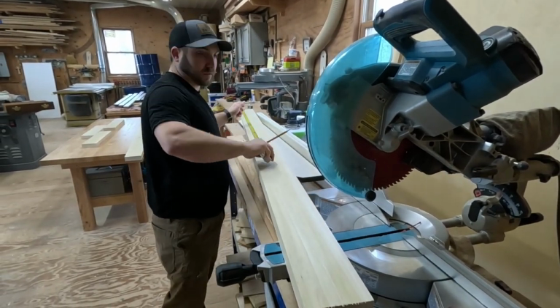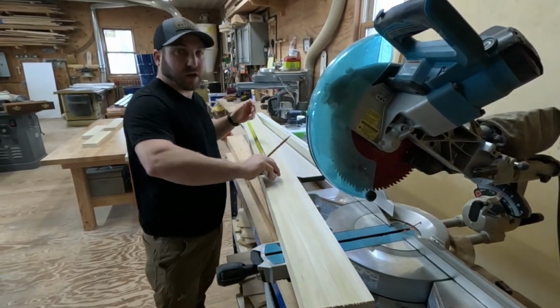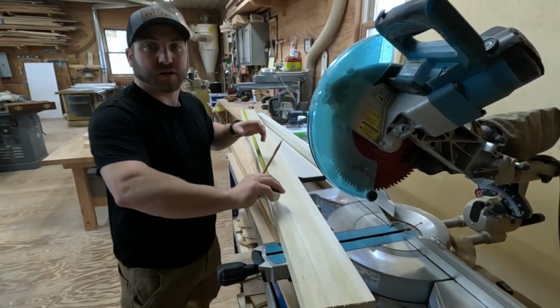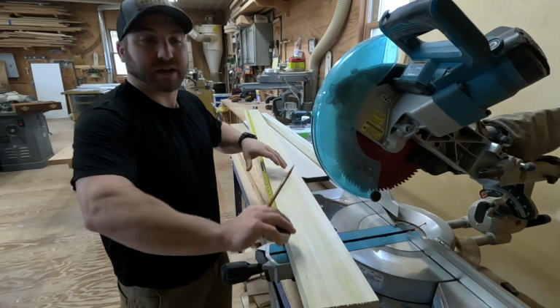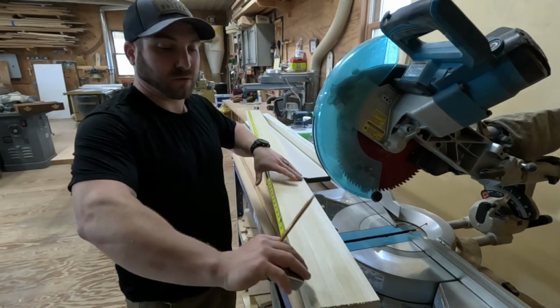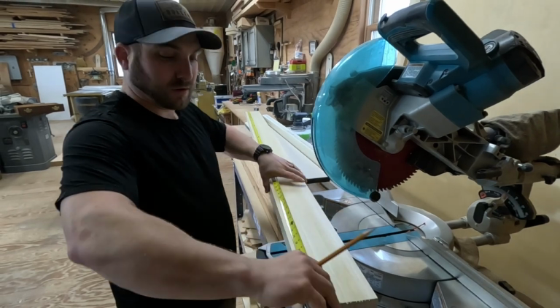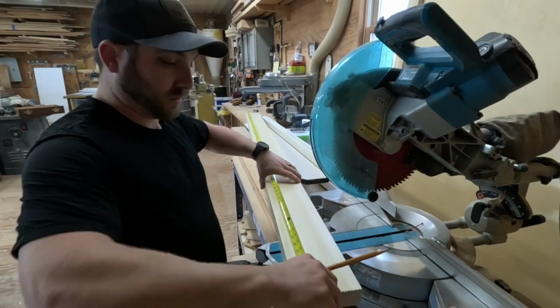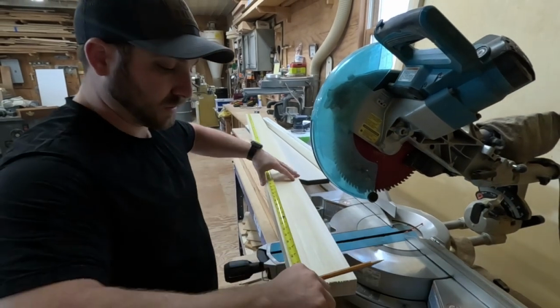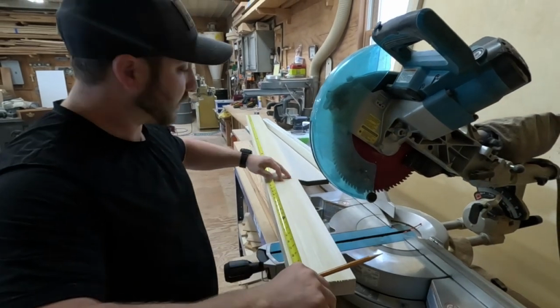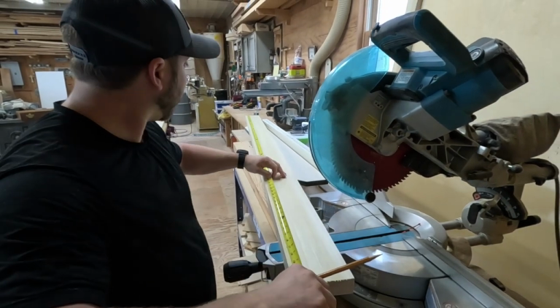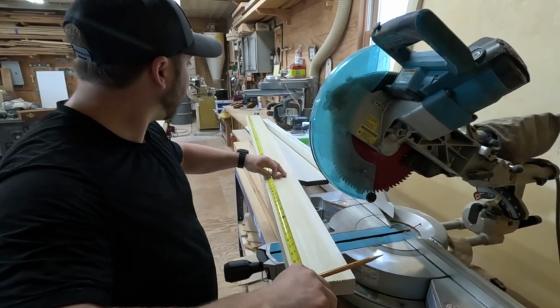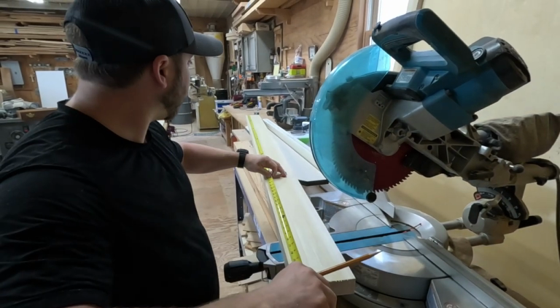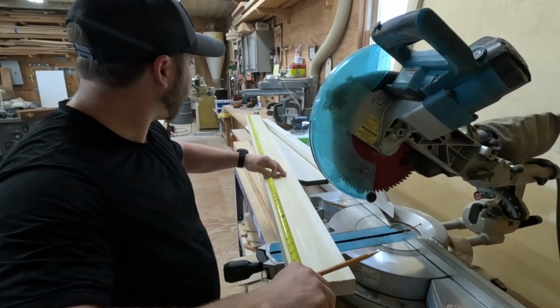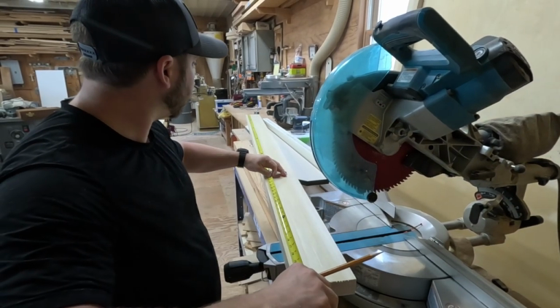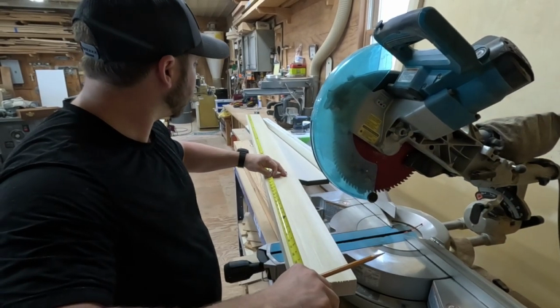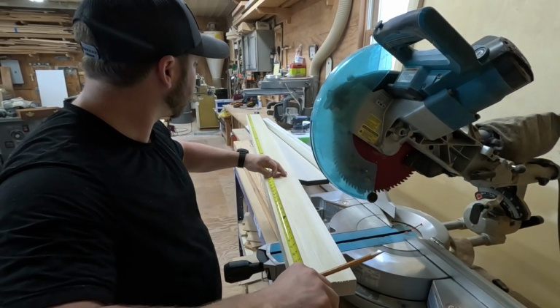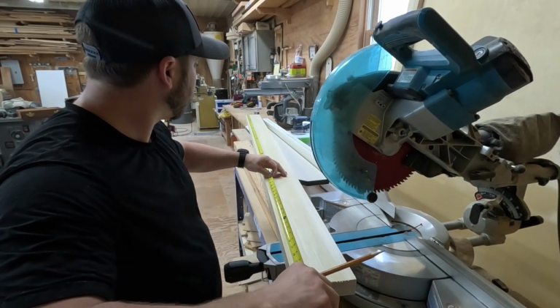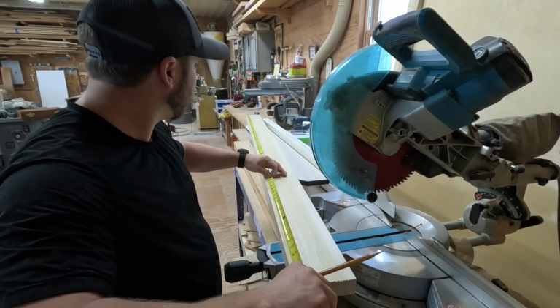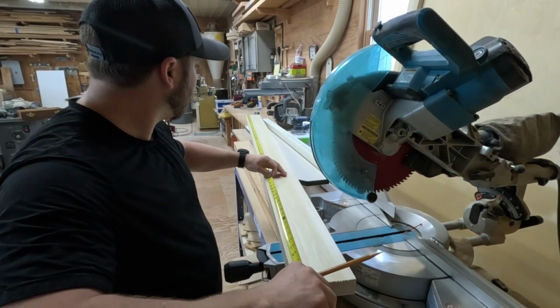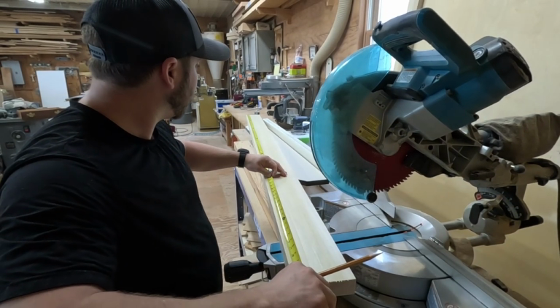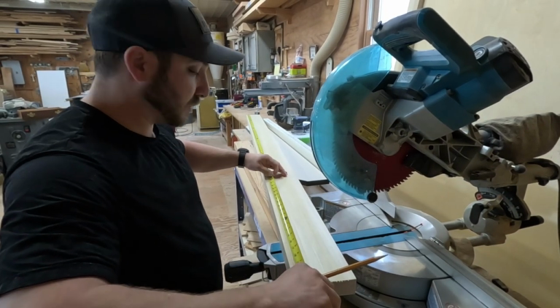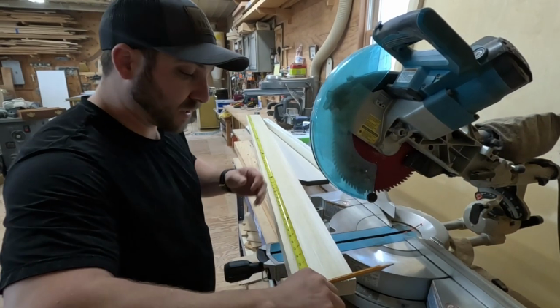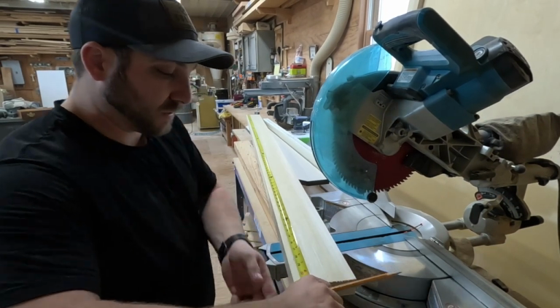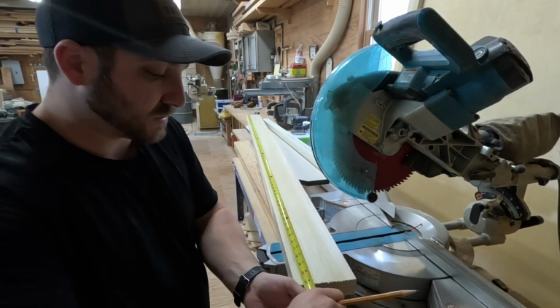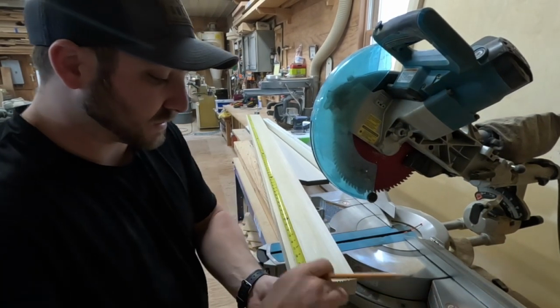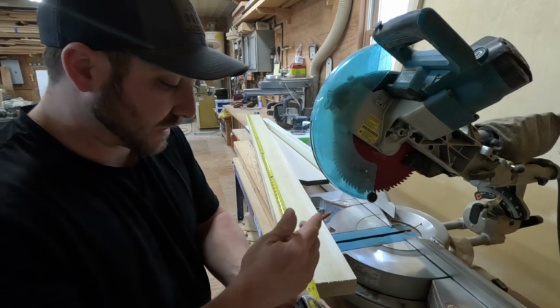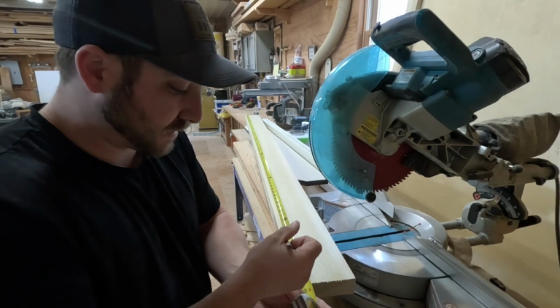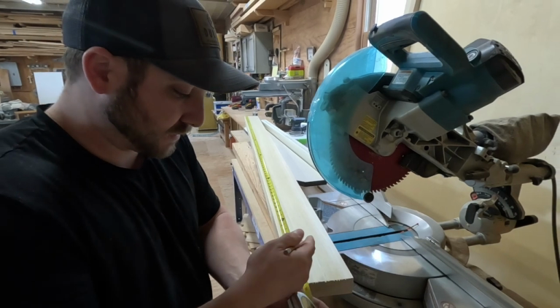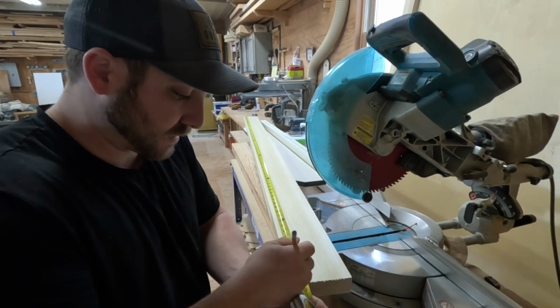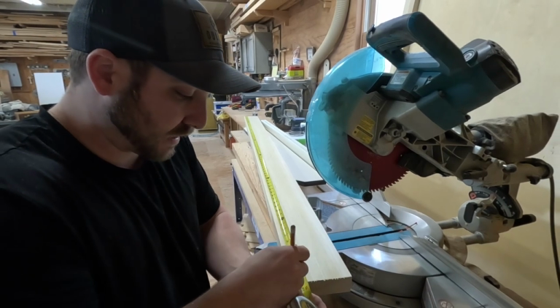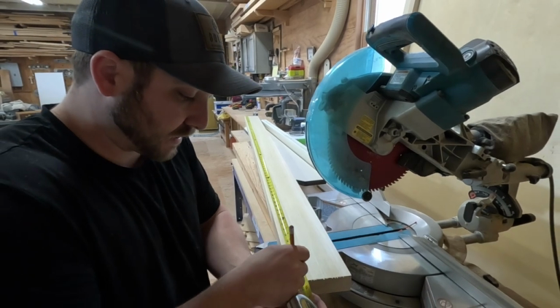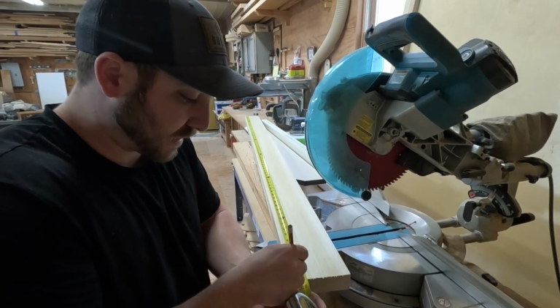The height of my door is going to be 80 and a half inches, so I'm going to cut these exact at 80 and a half.